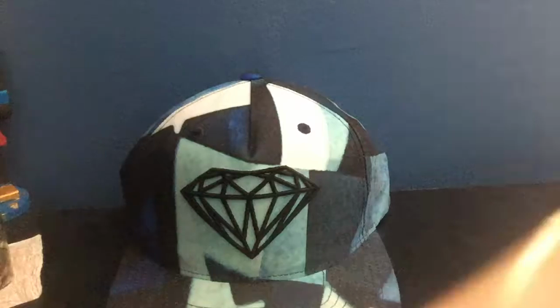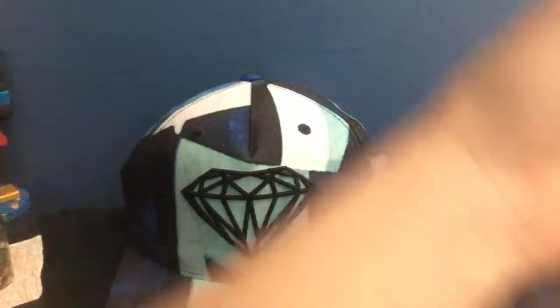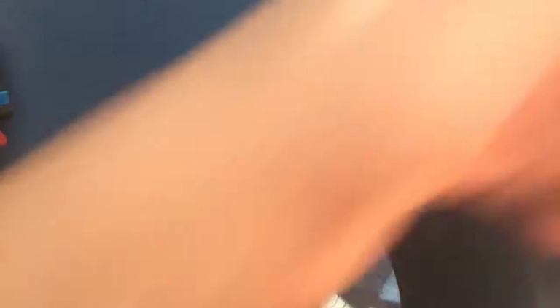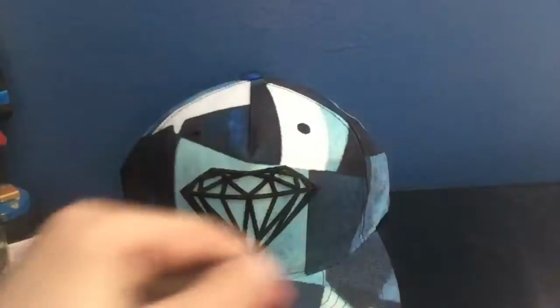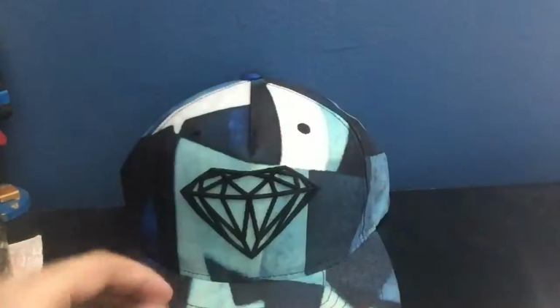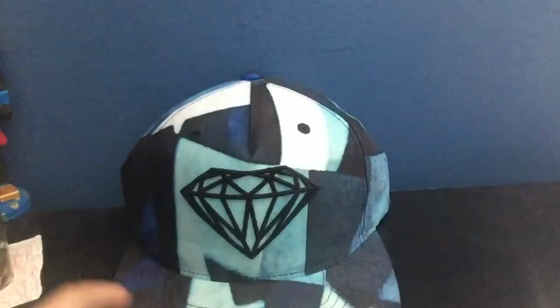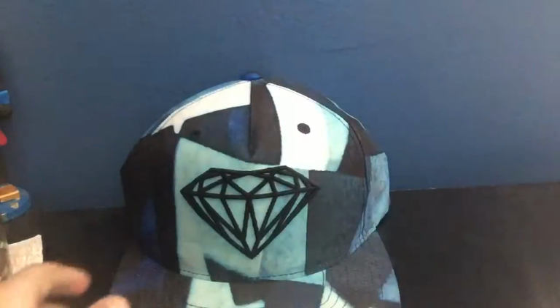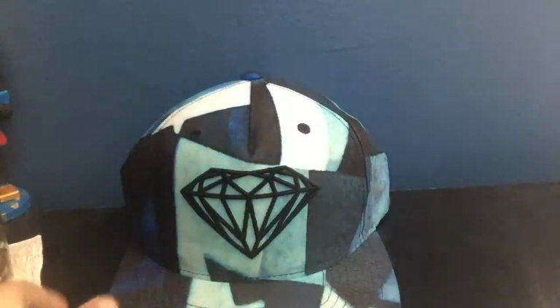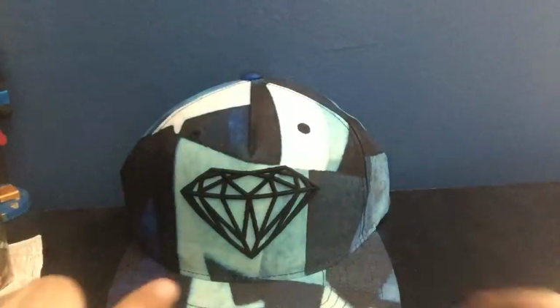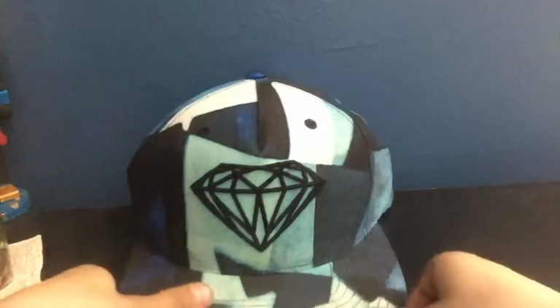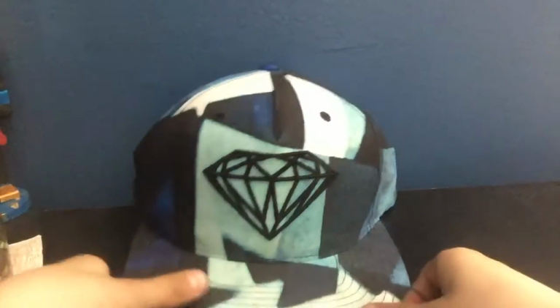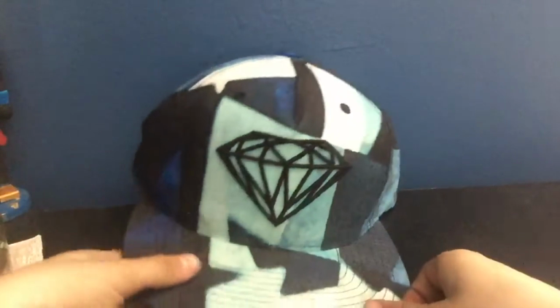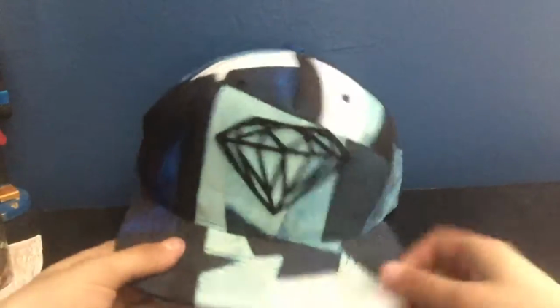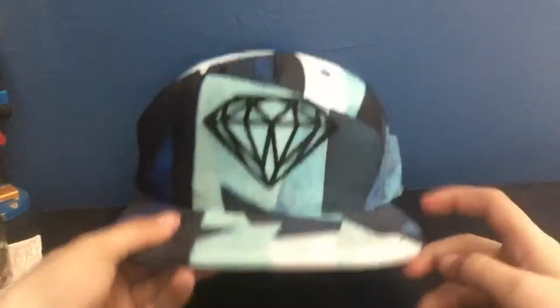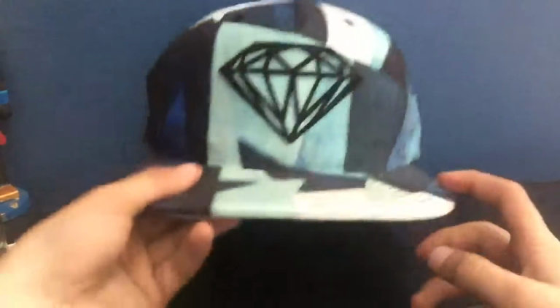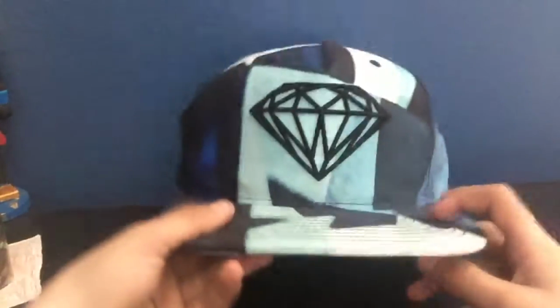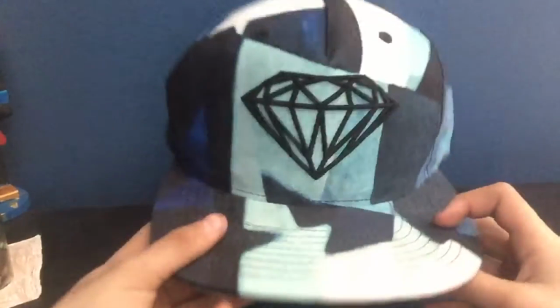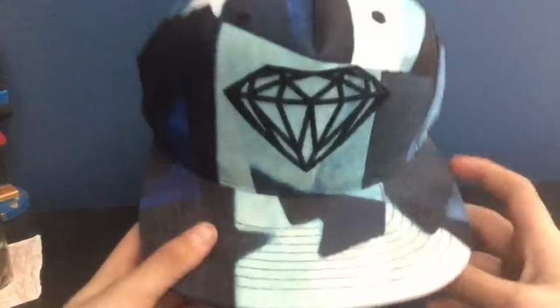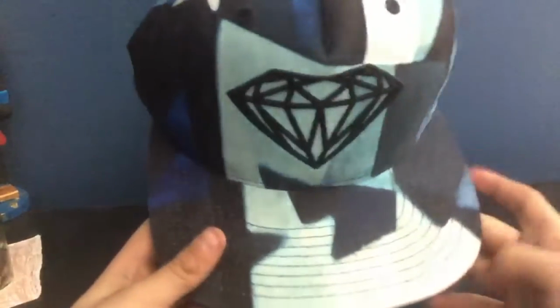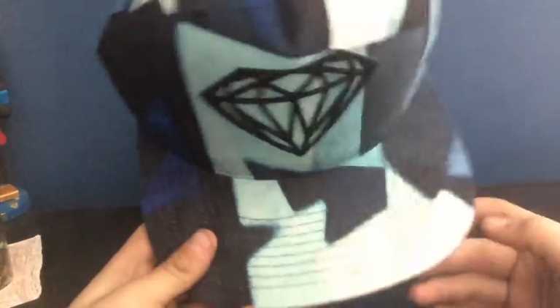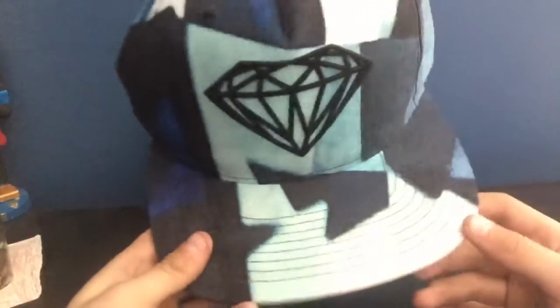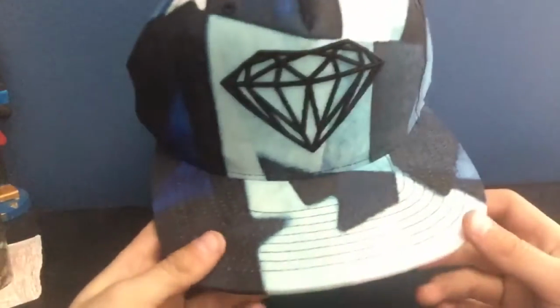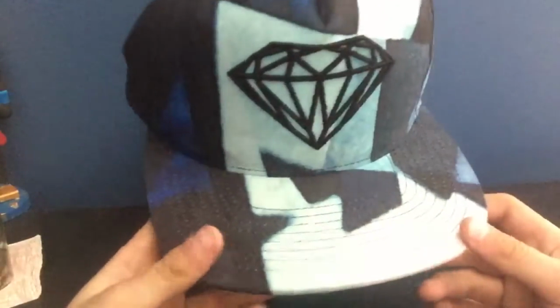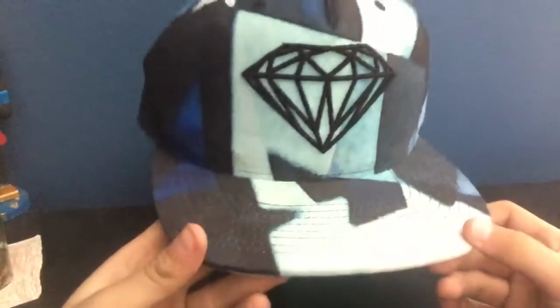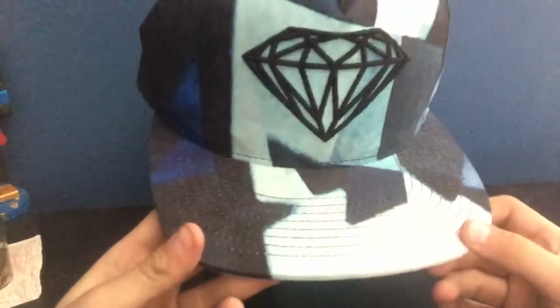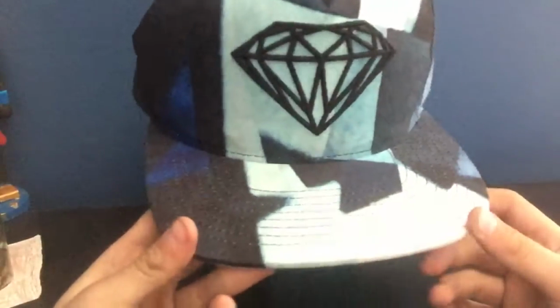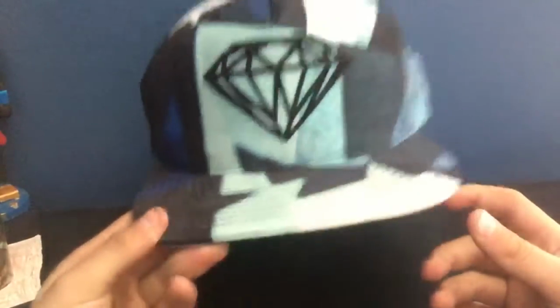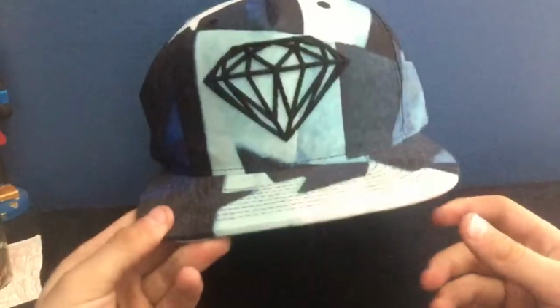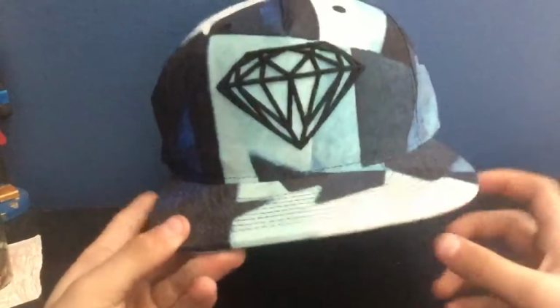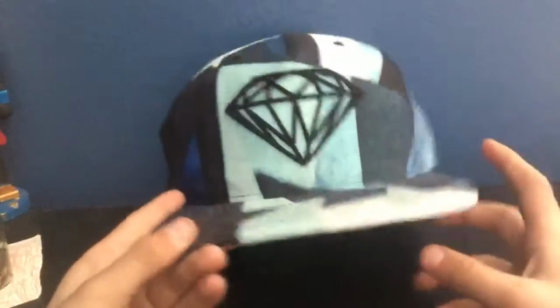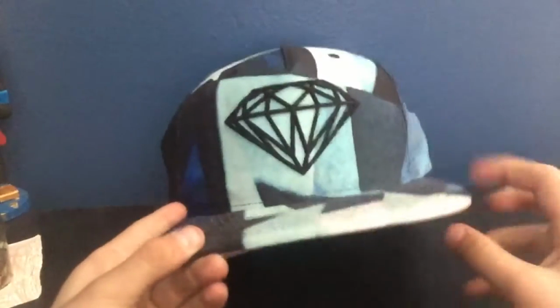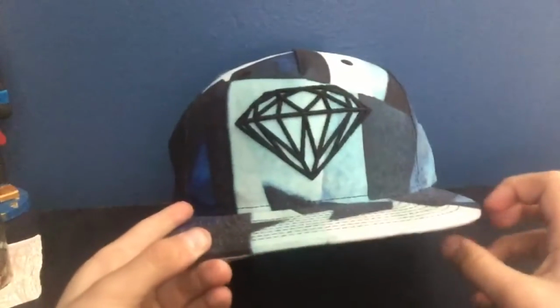What's up guys, Austin224 here. Today we're going to be doing a review on three of my hats.